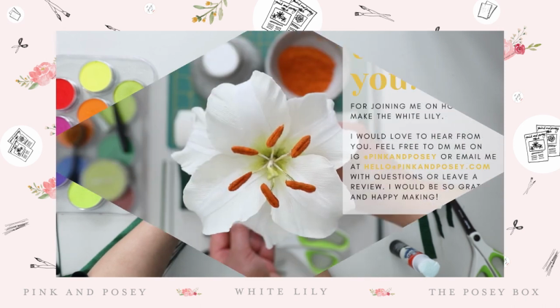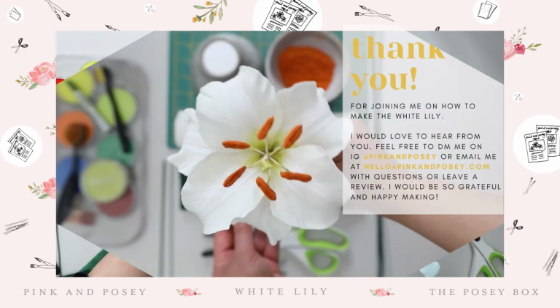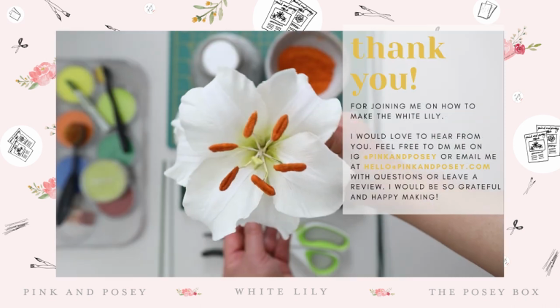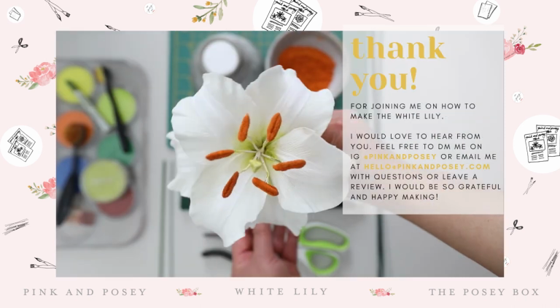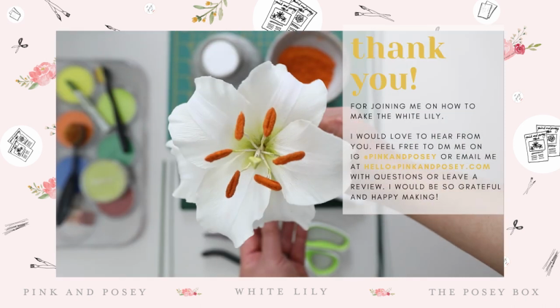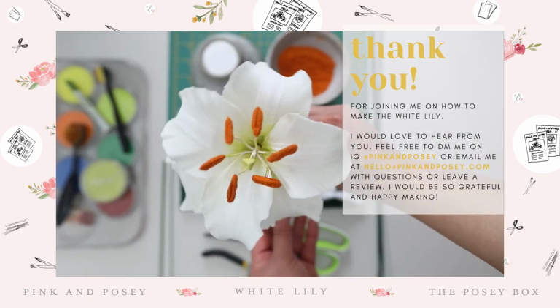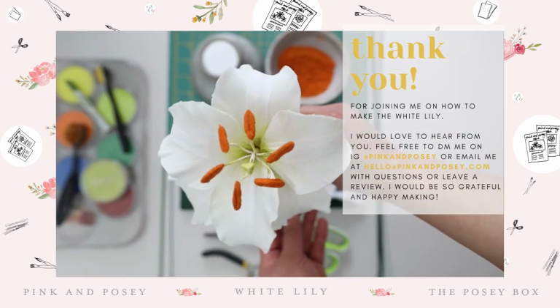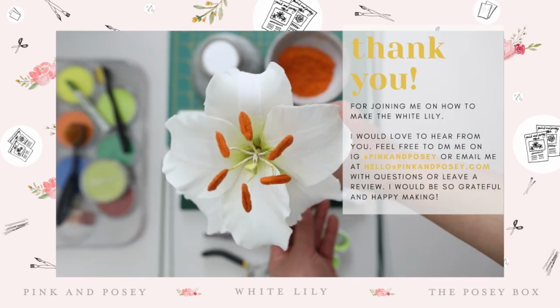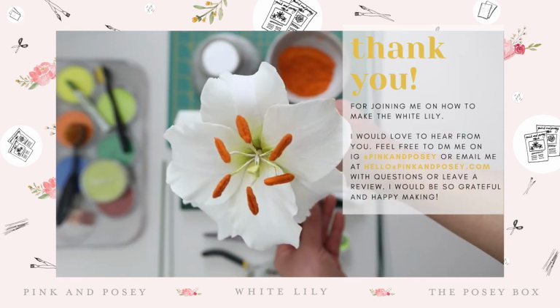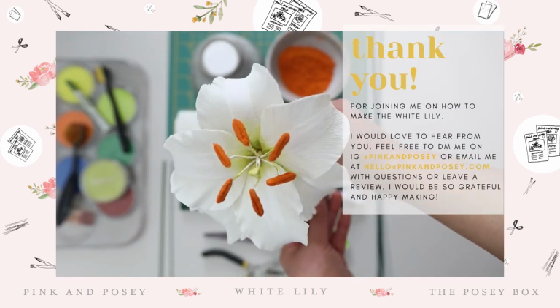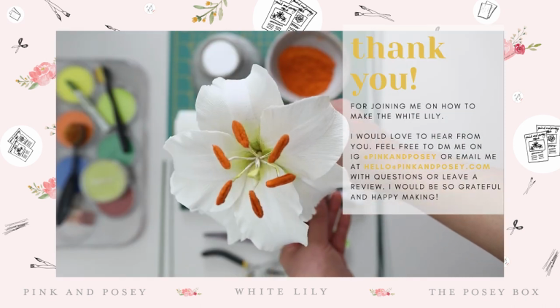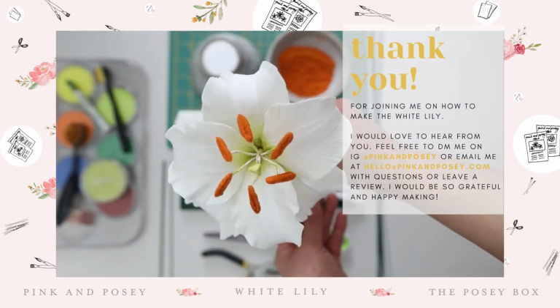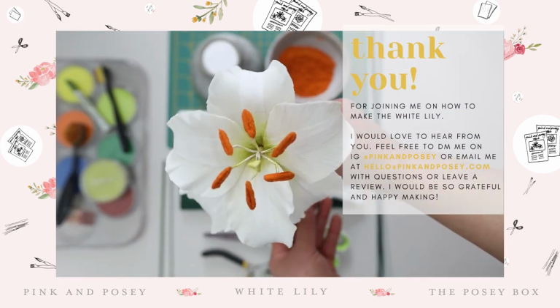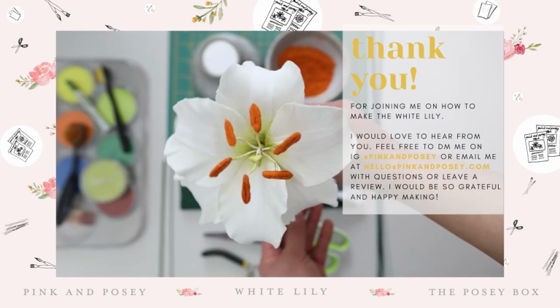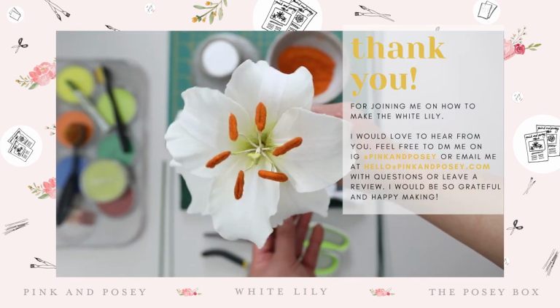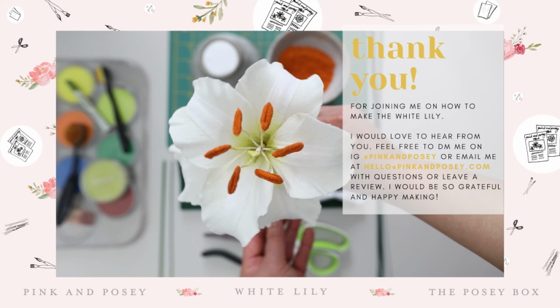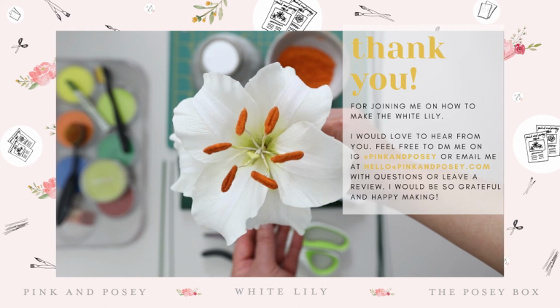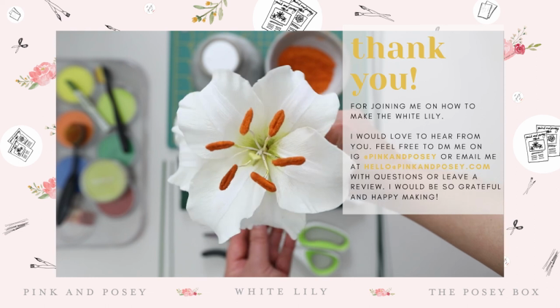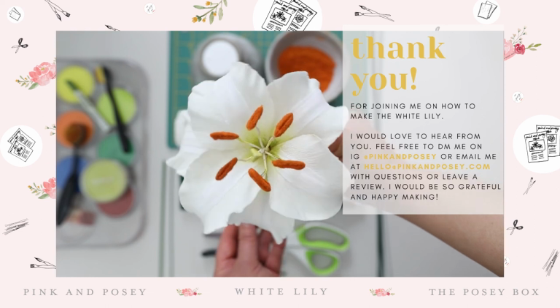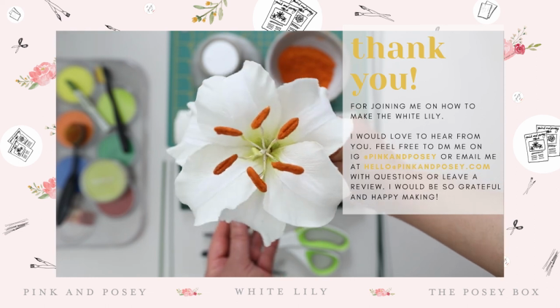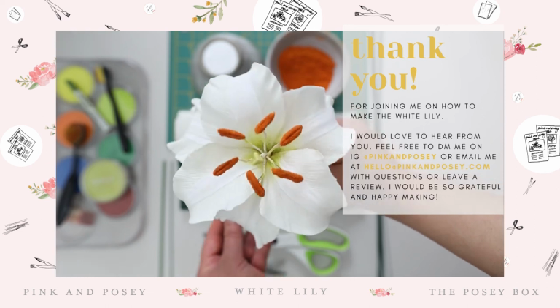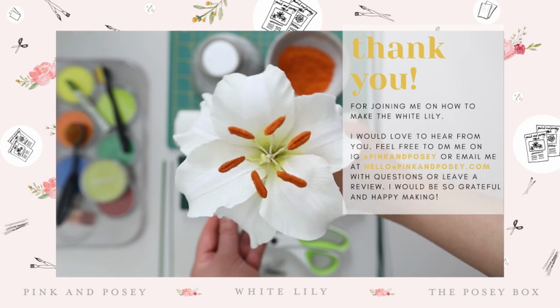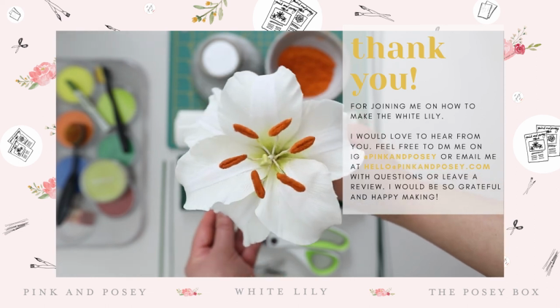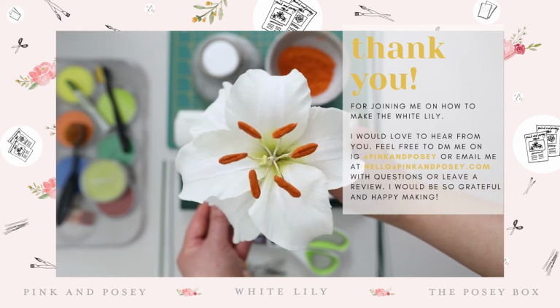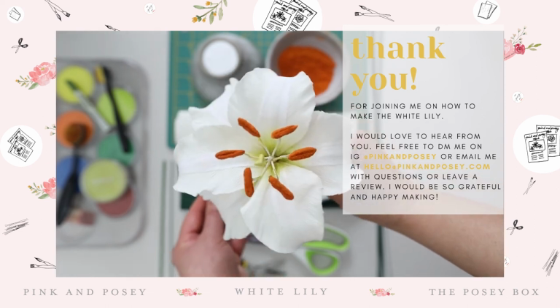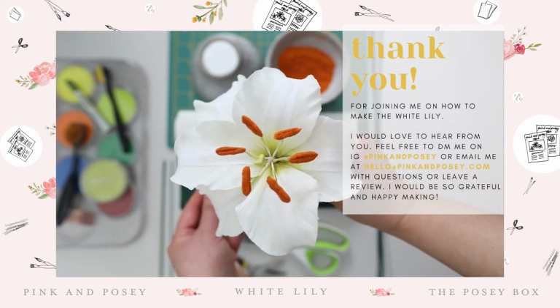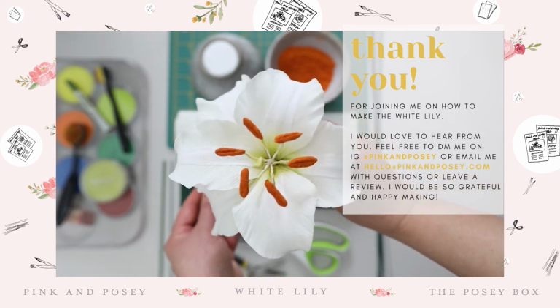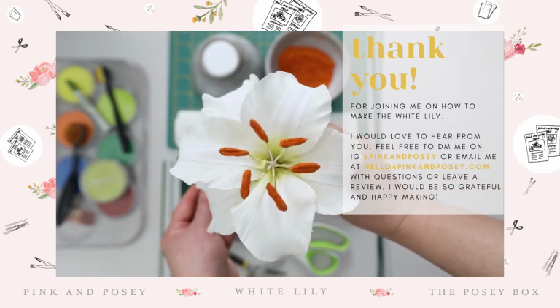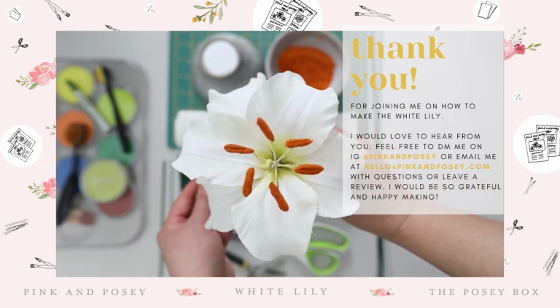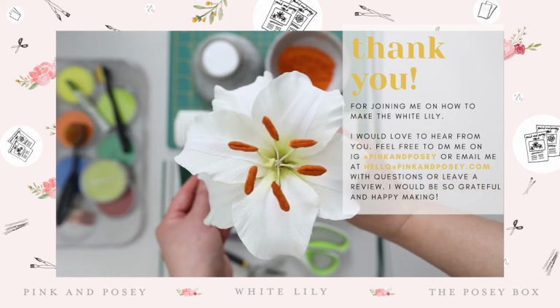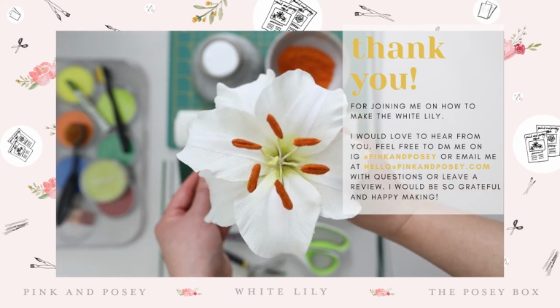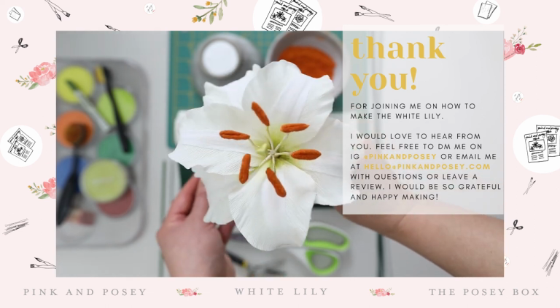Have fun and I can't wait to see your white lily. Make sure you tag Pink and Posy. Thank you.